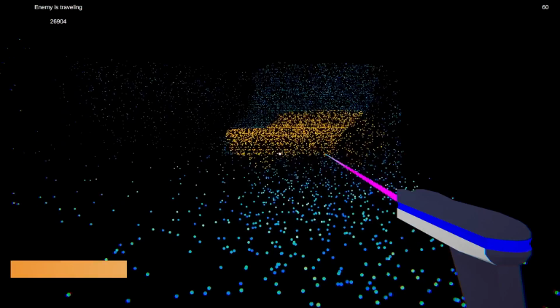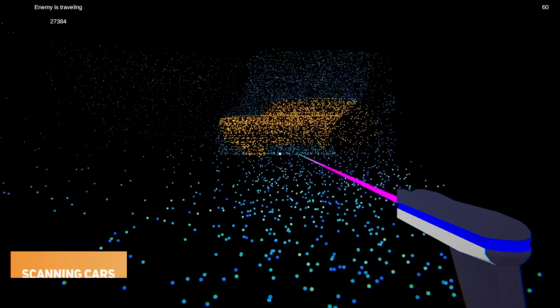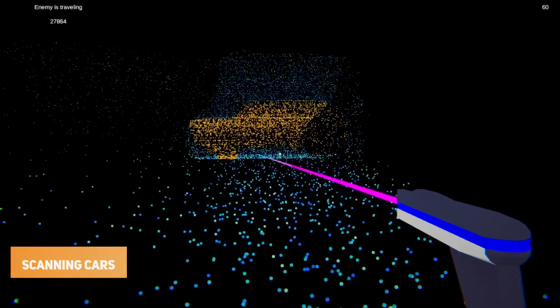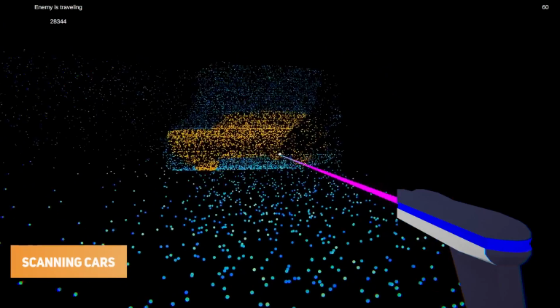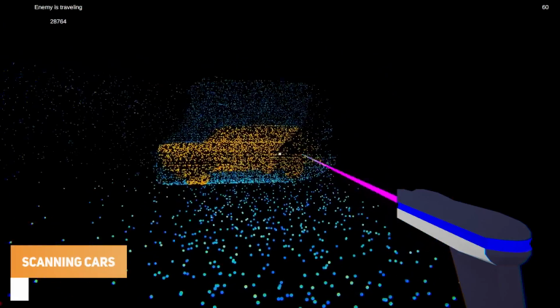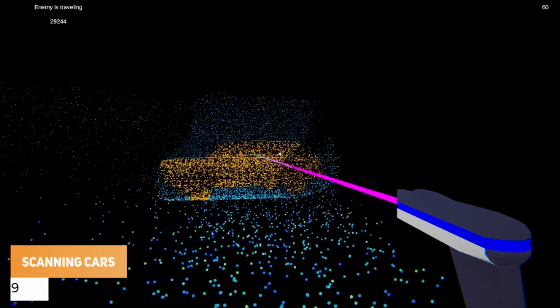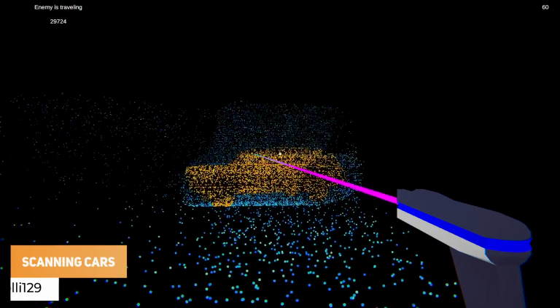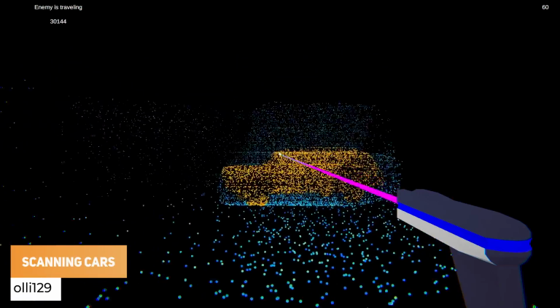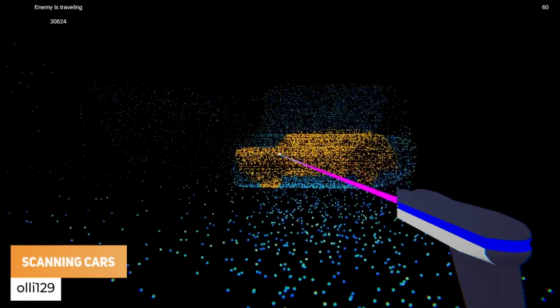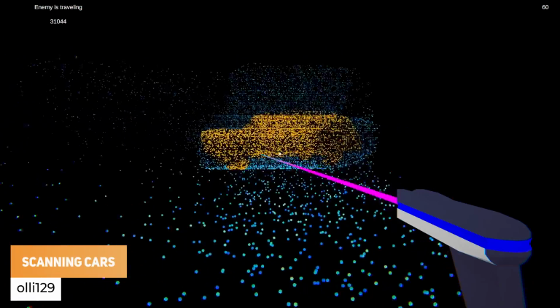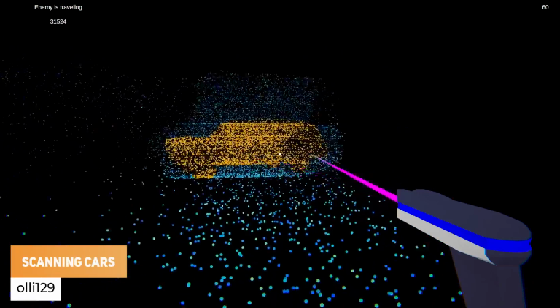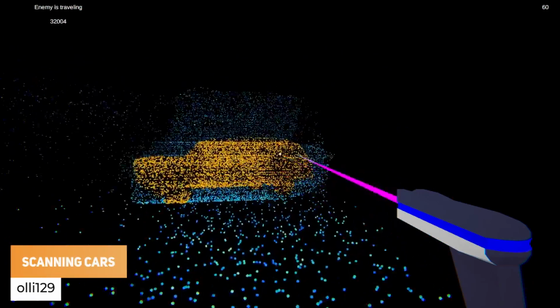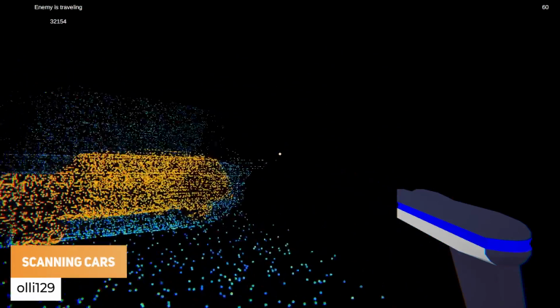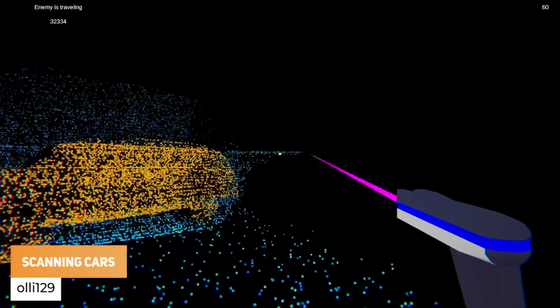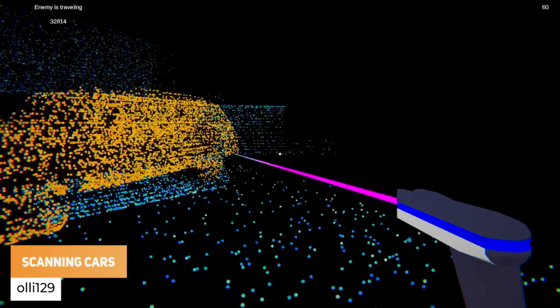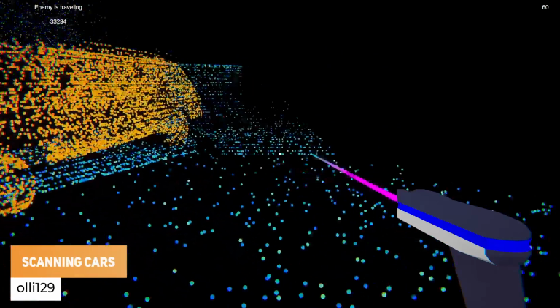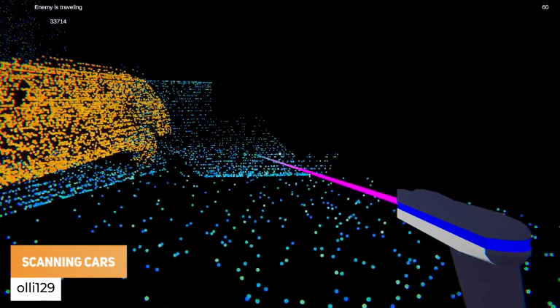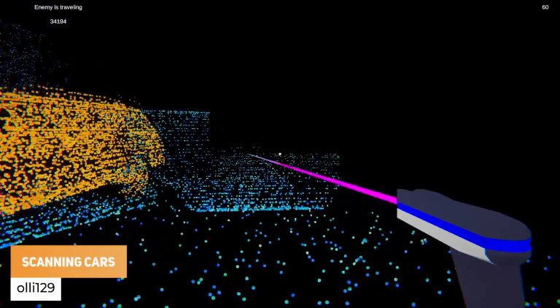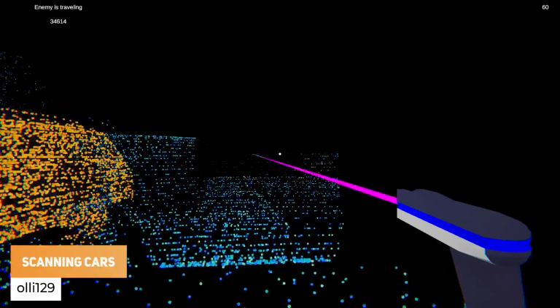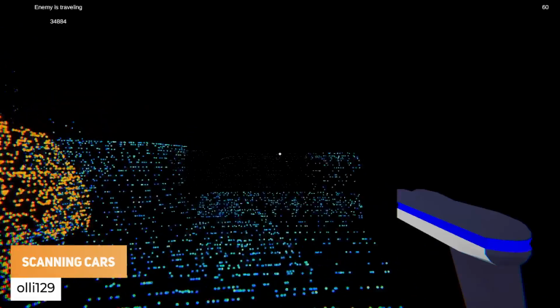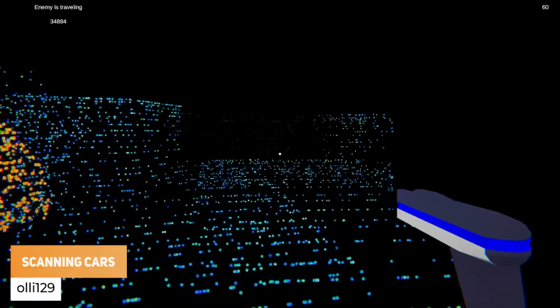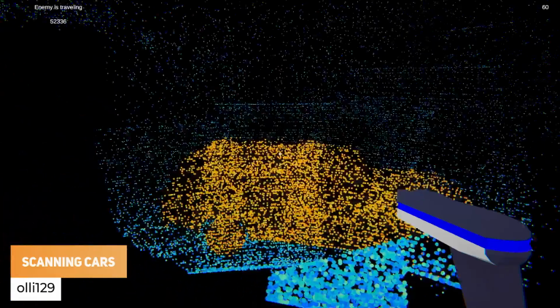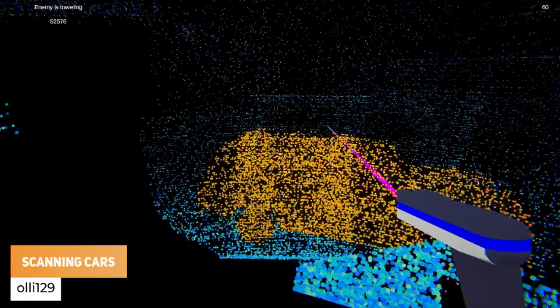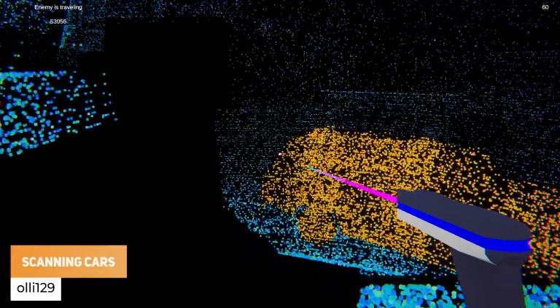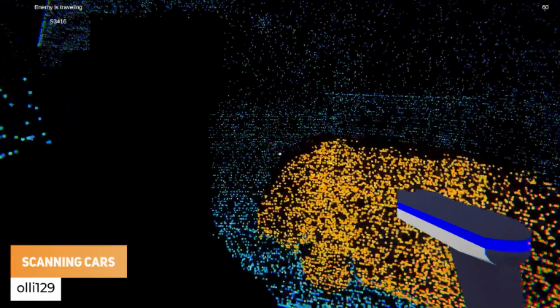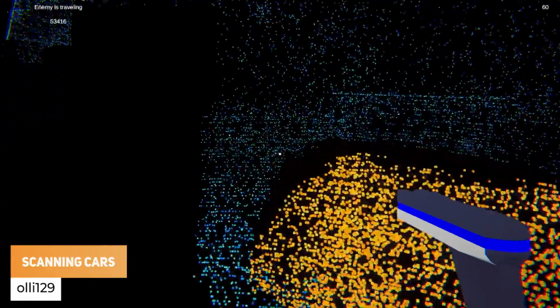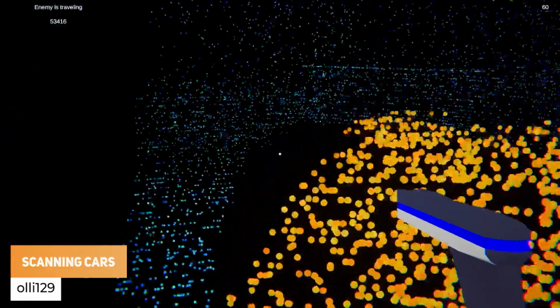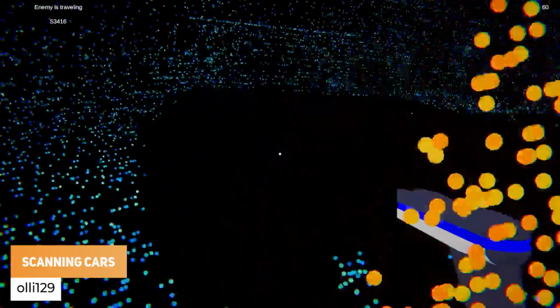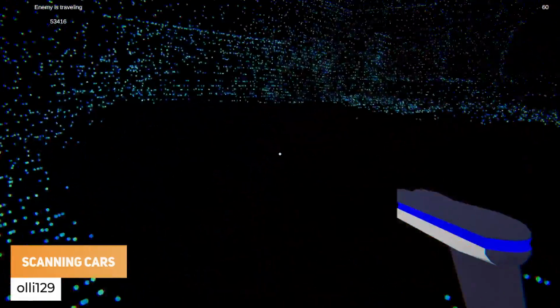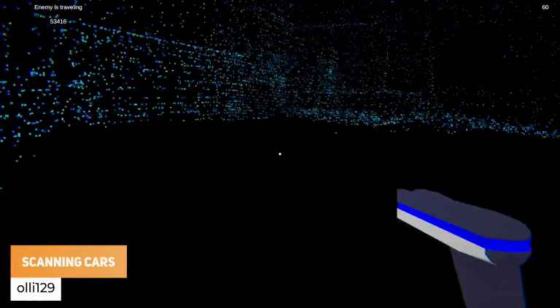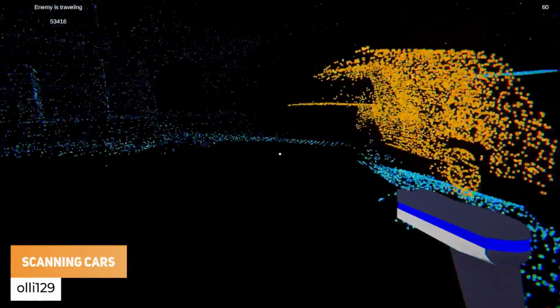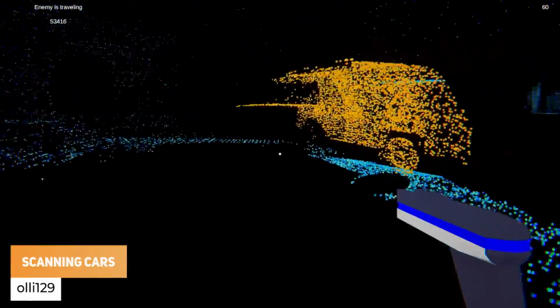Oli129 has got scanning cars, which he finds oddly satisfying.